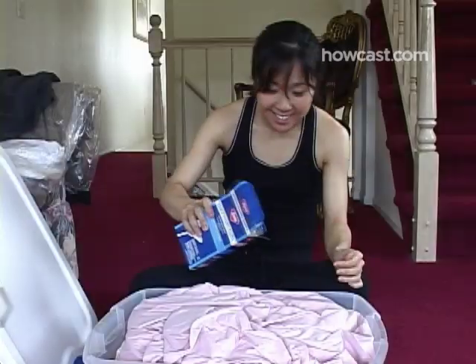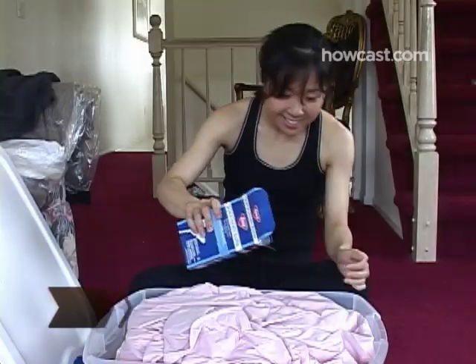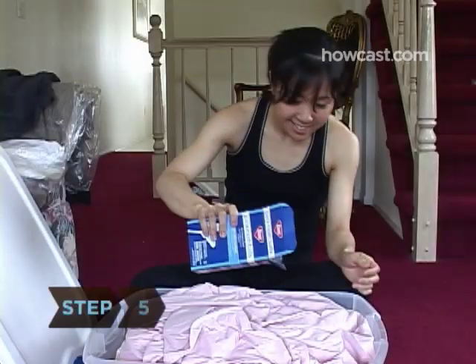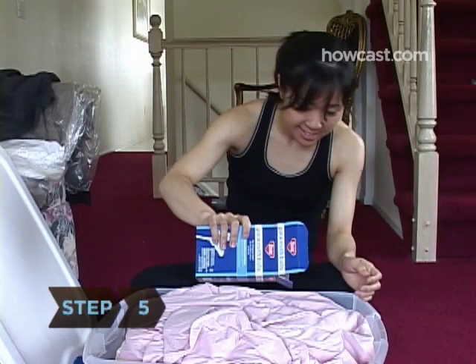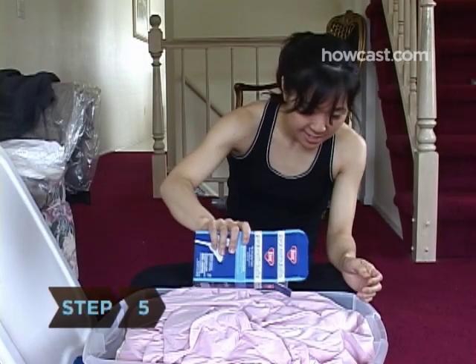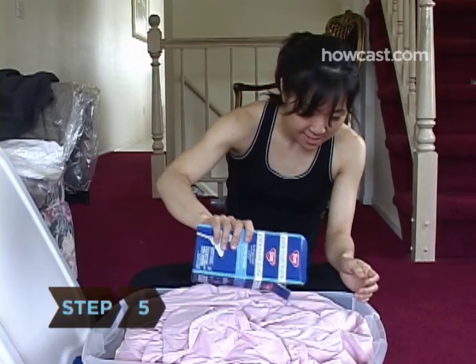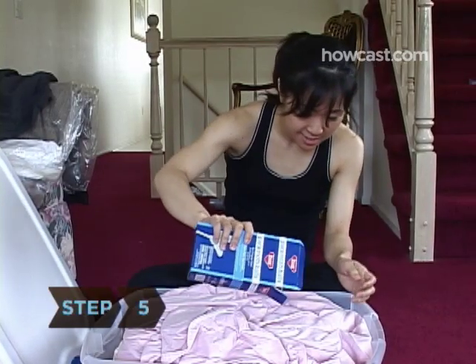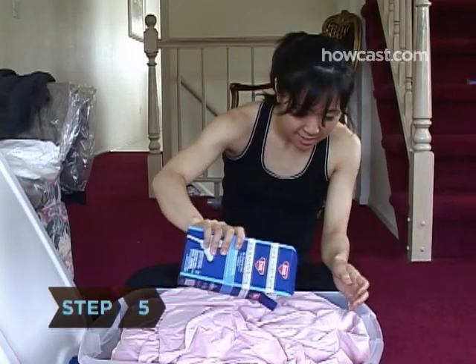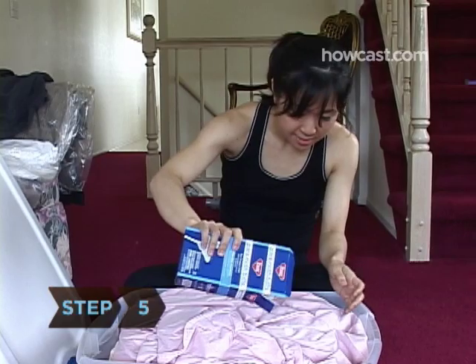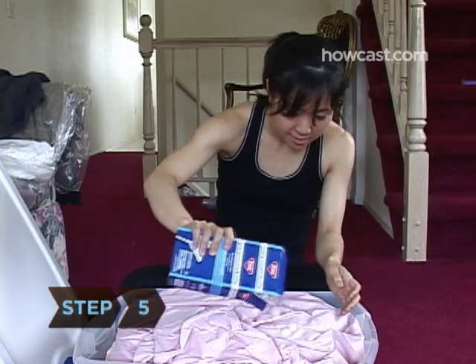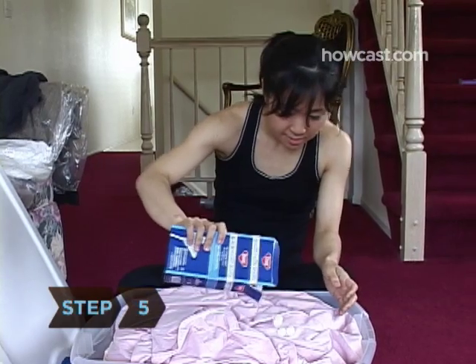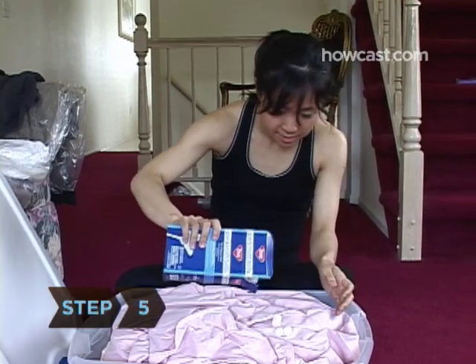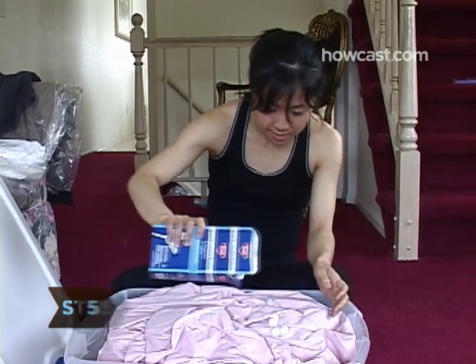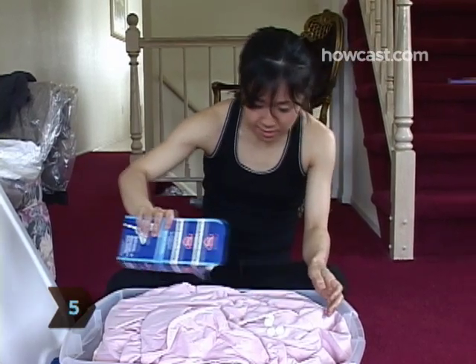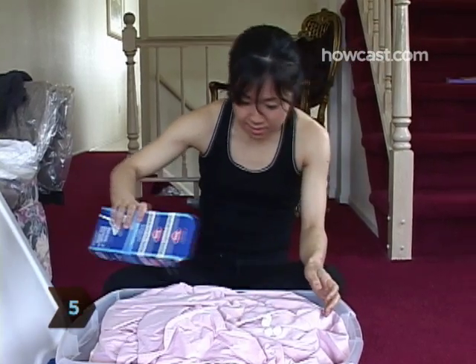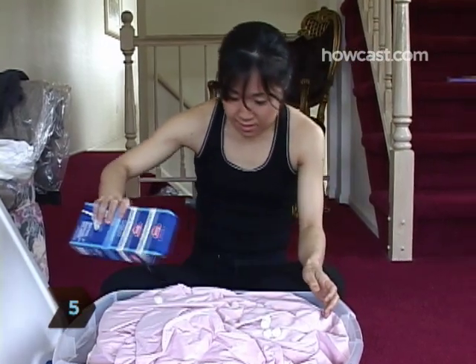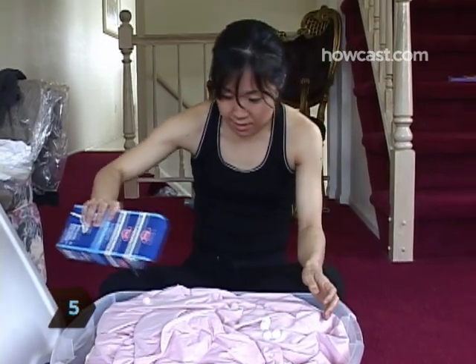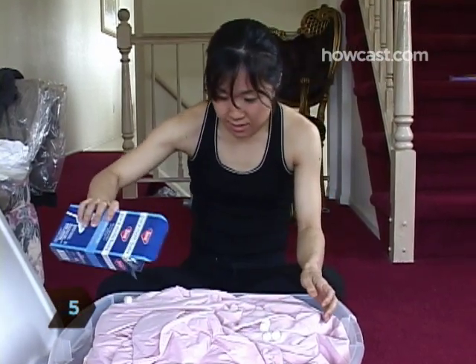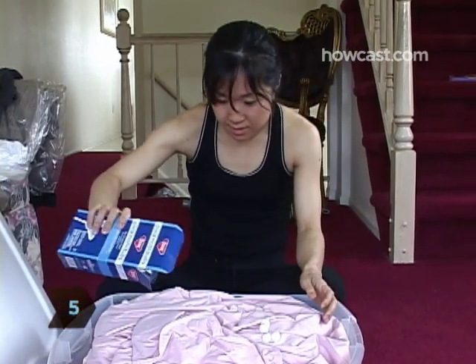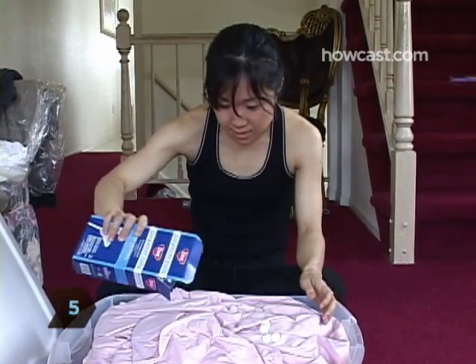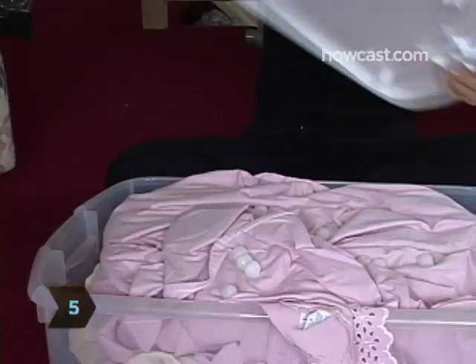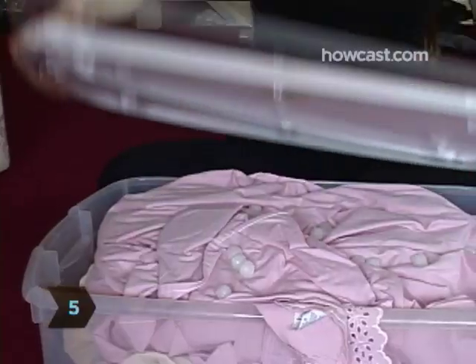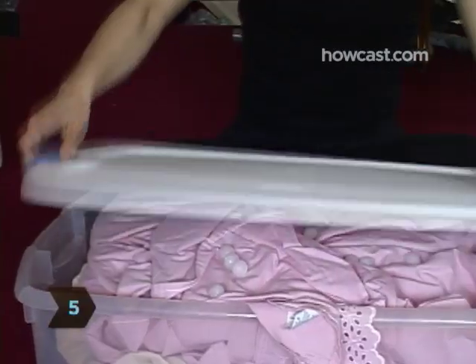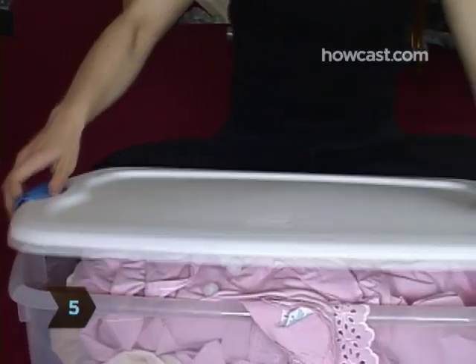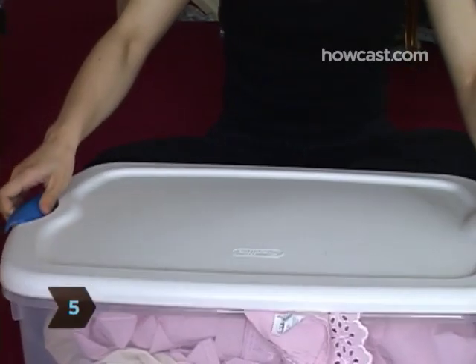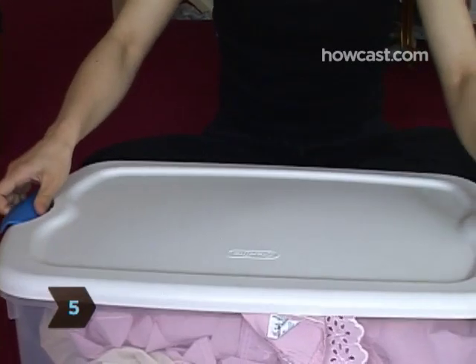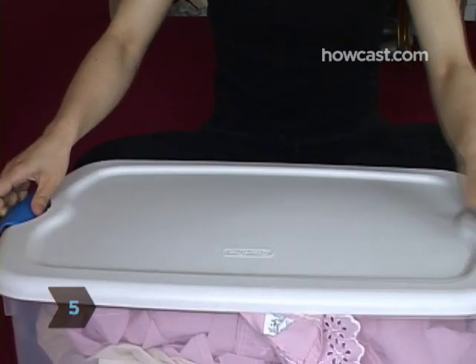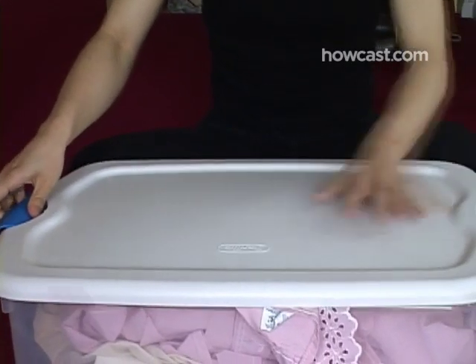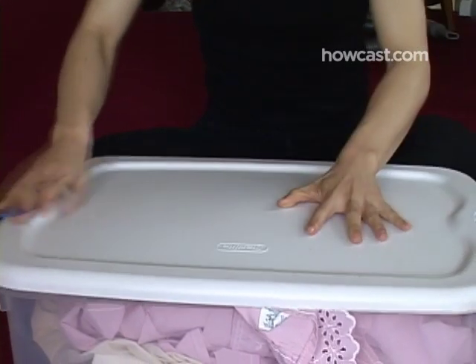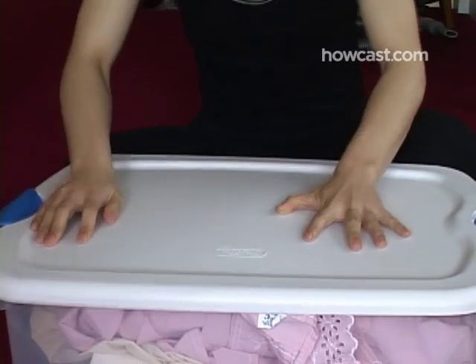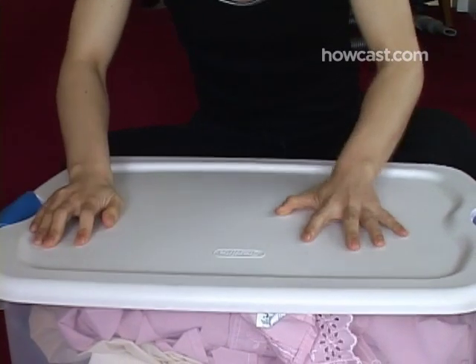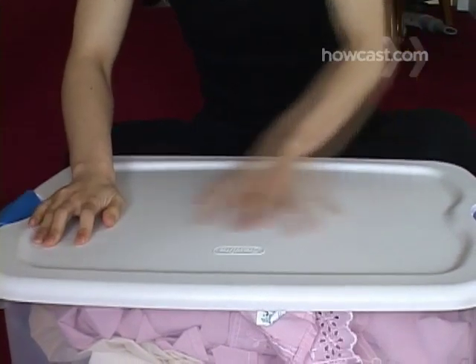Step 5: Use moth balls, flakes, or crystals to eradicate moths from clothes in storage.